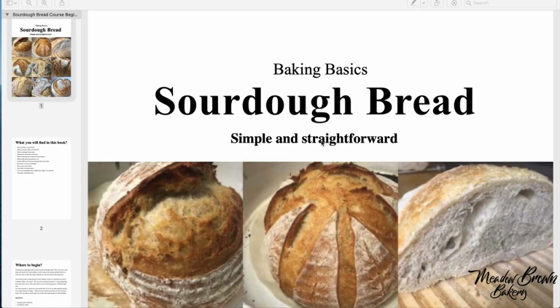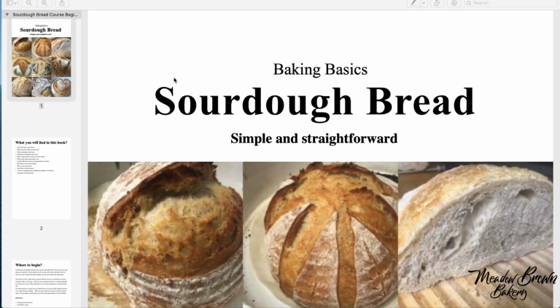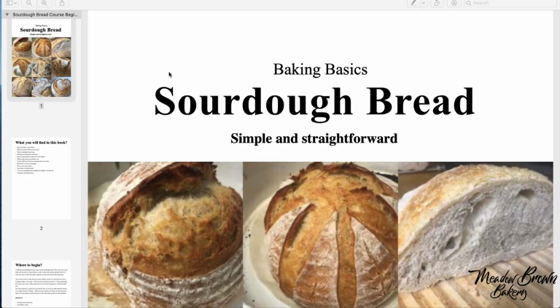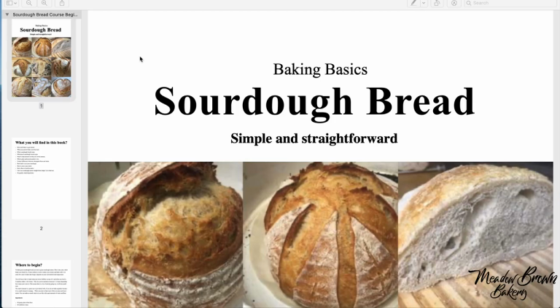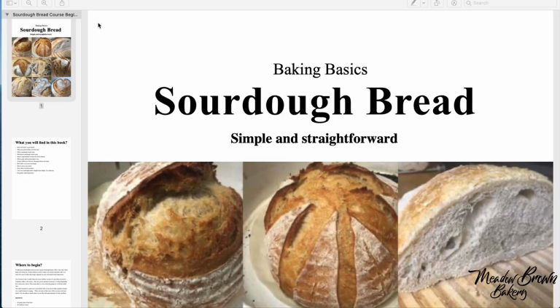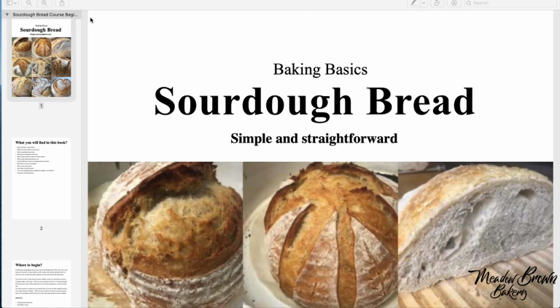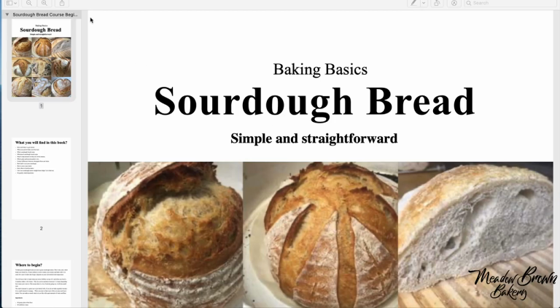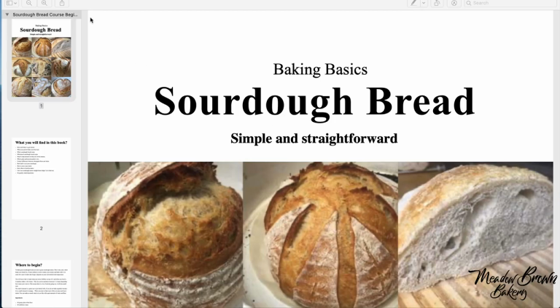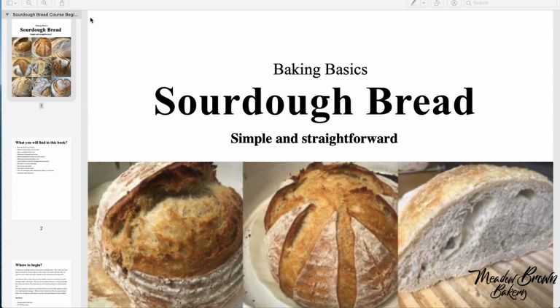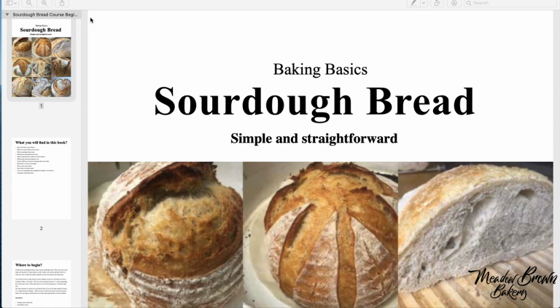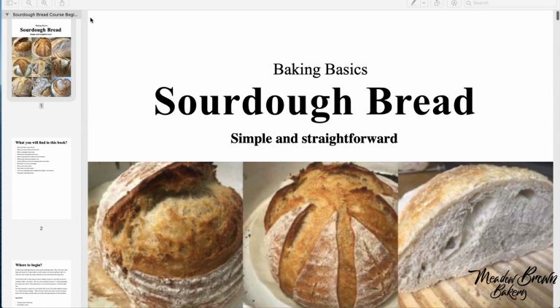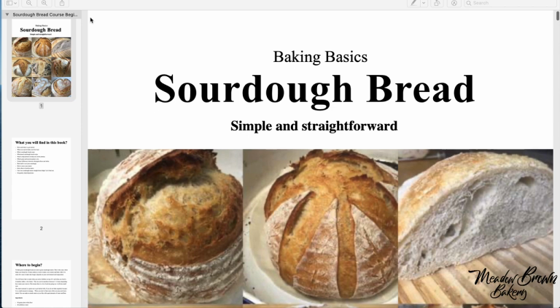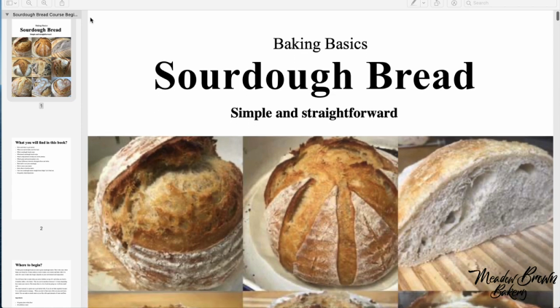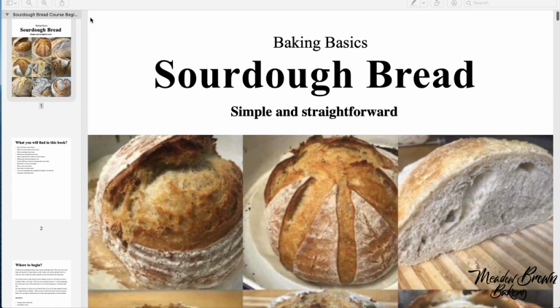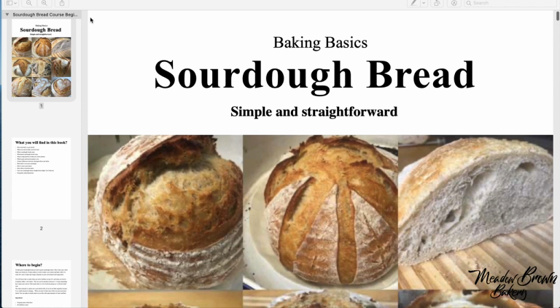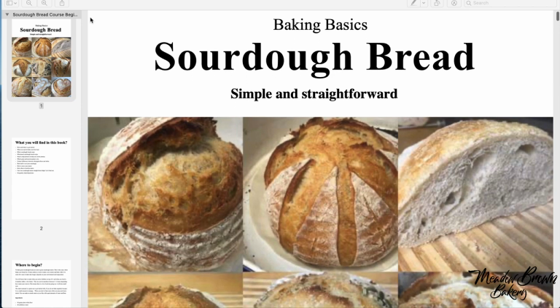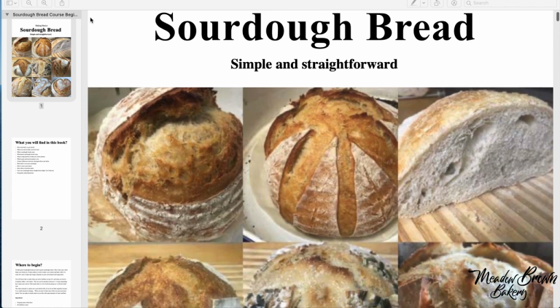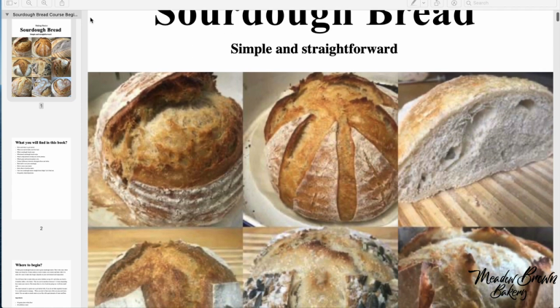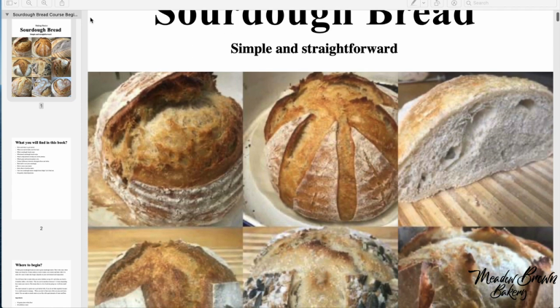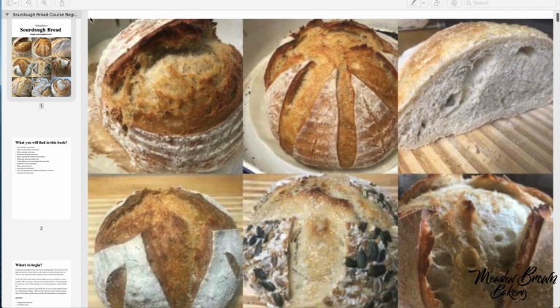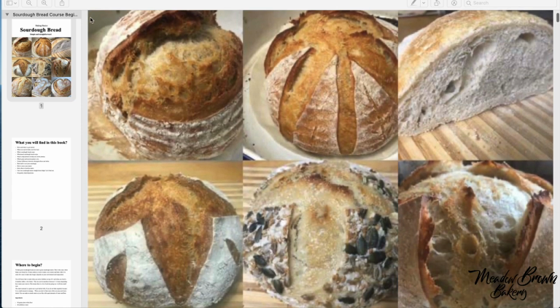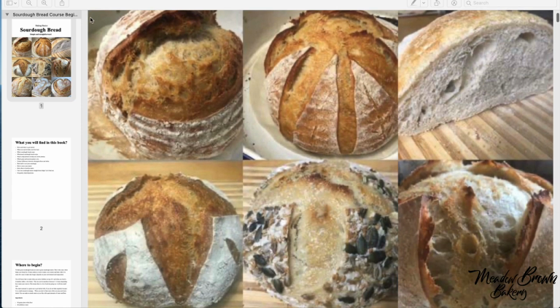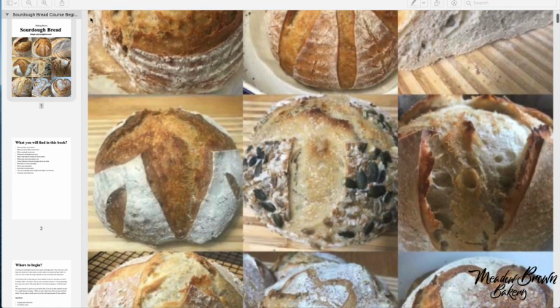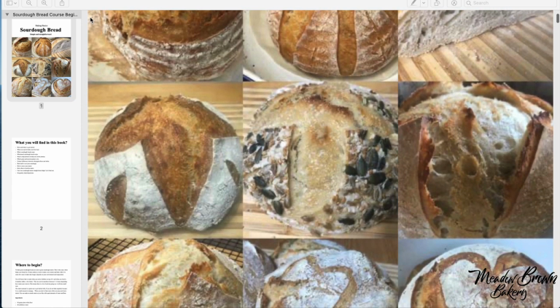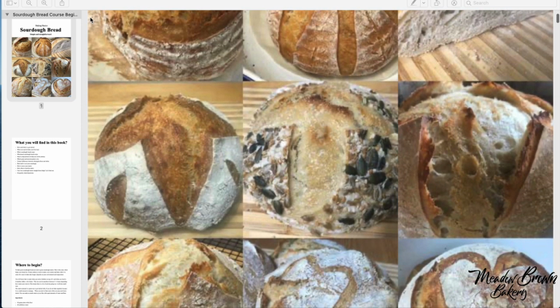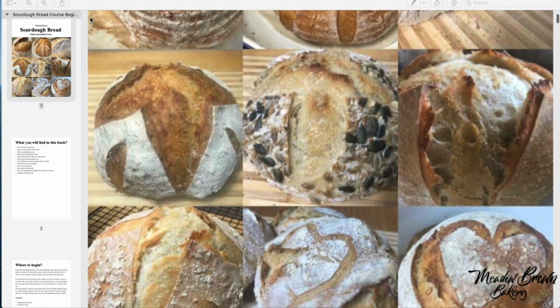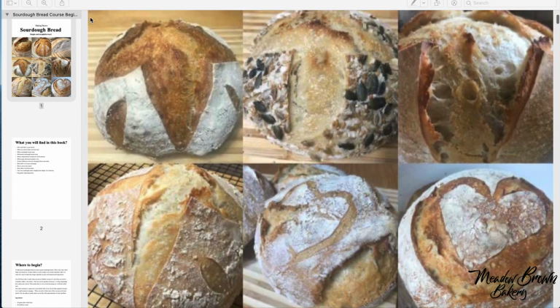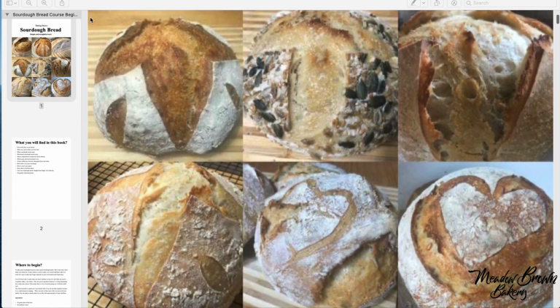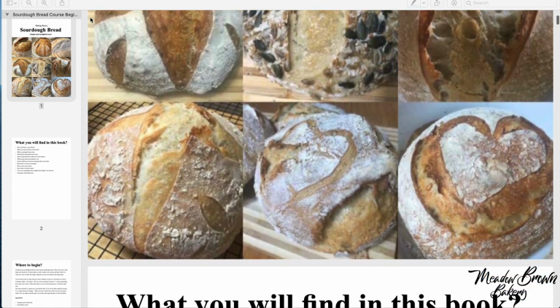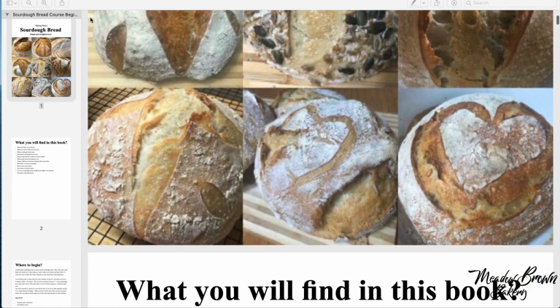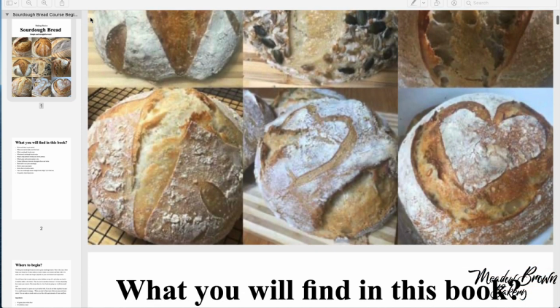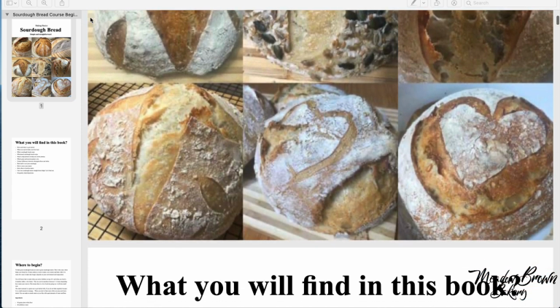The course also comes with an e-book with great step-by-step photo illustrations, recipes and some tips.